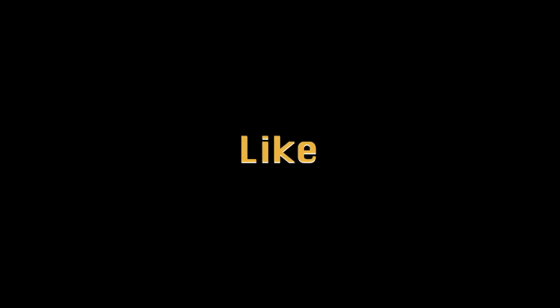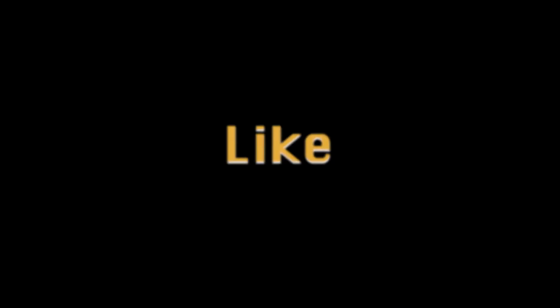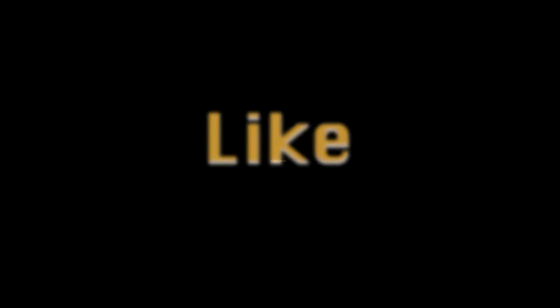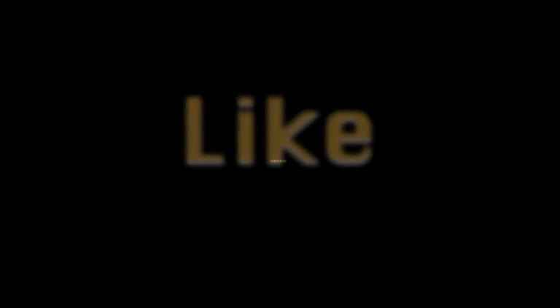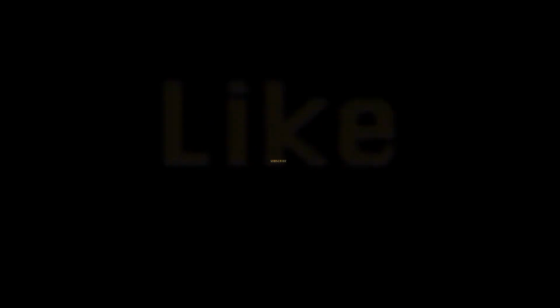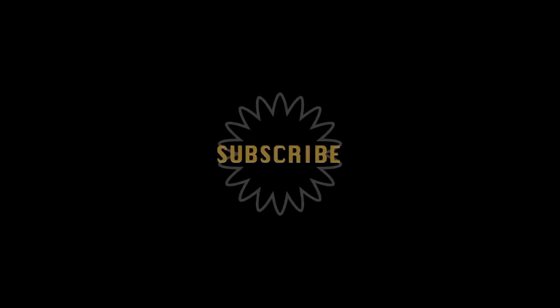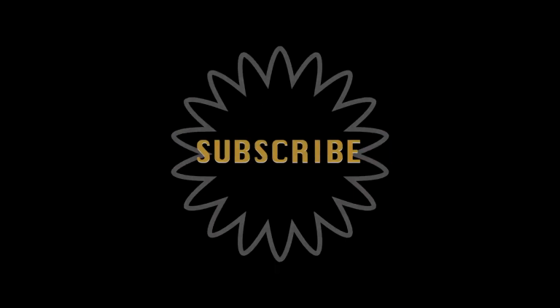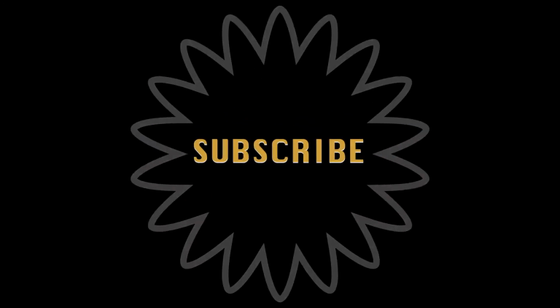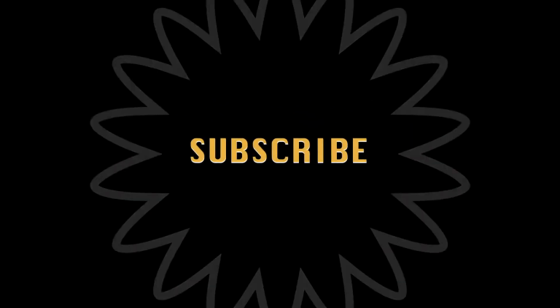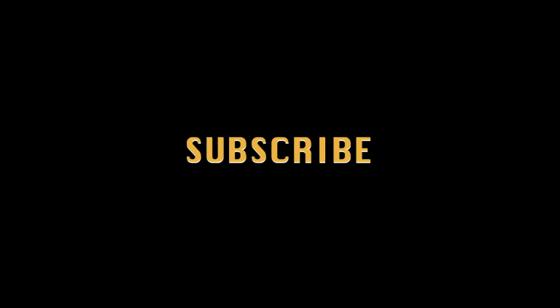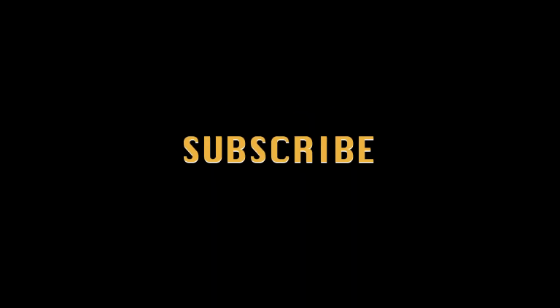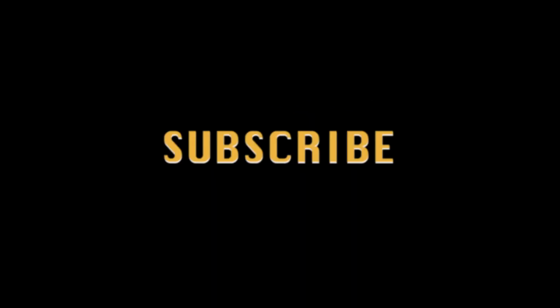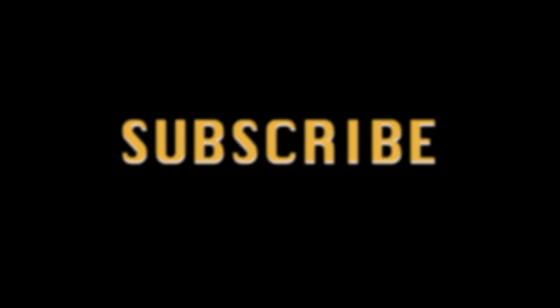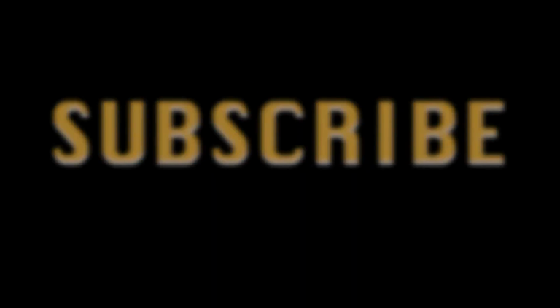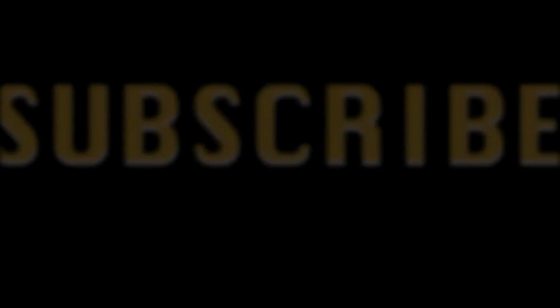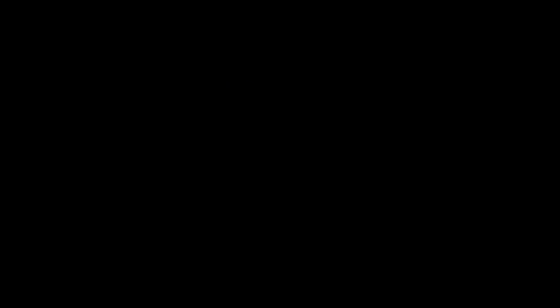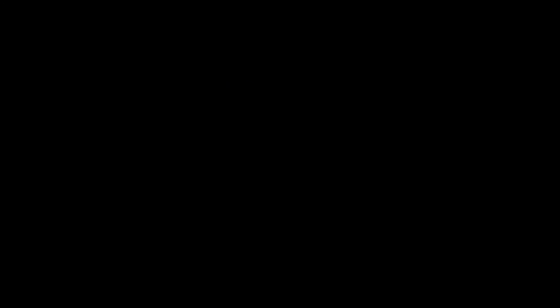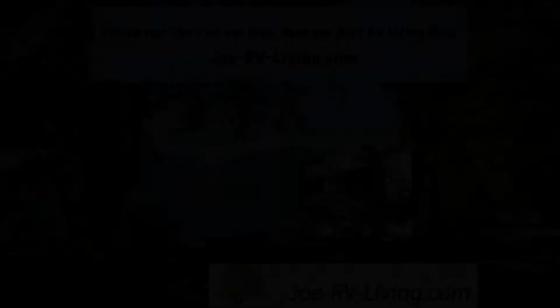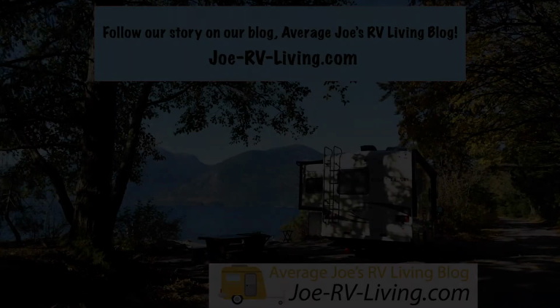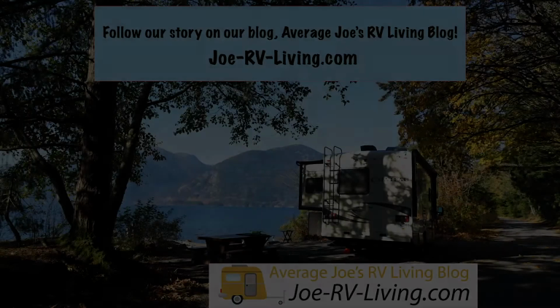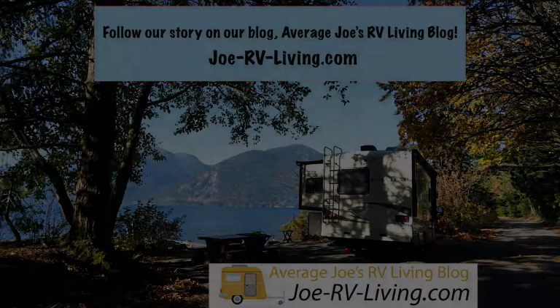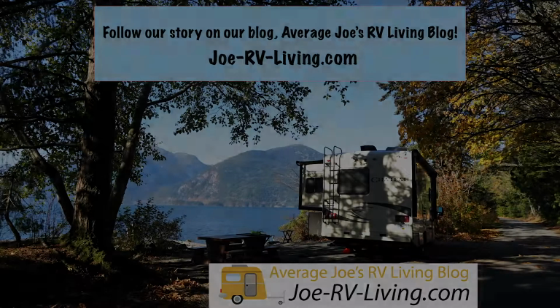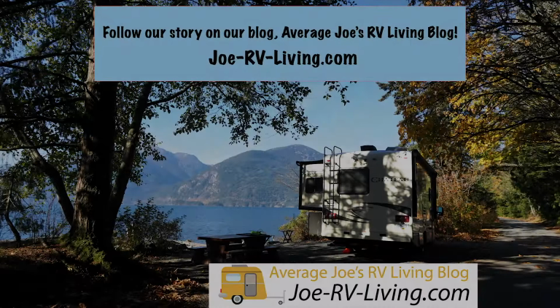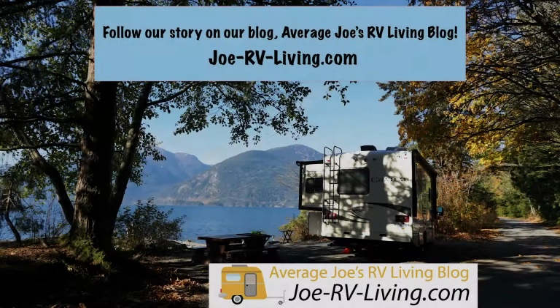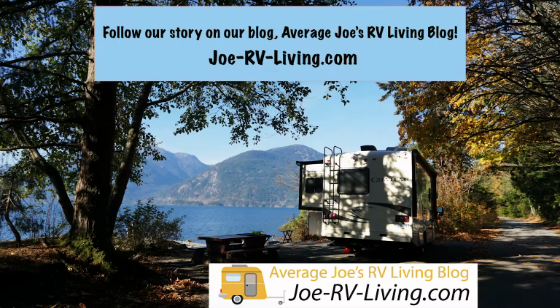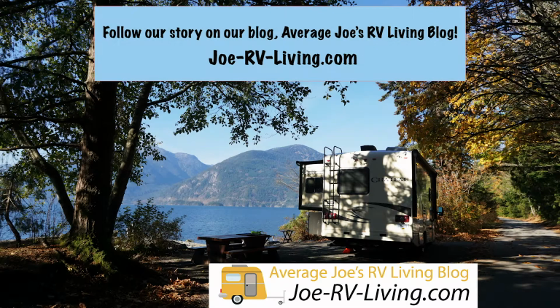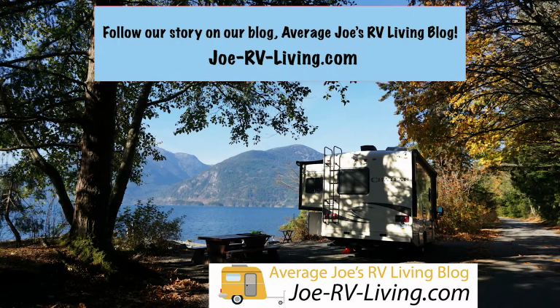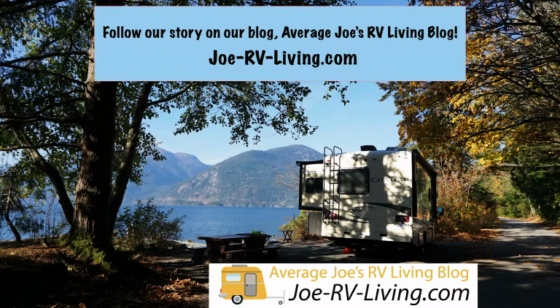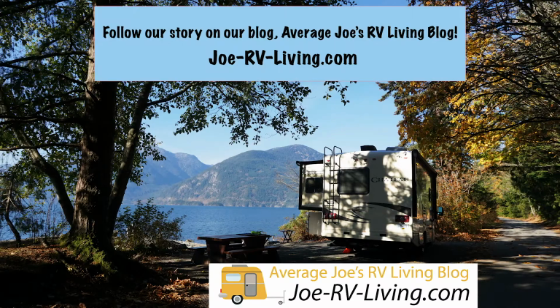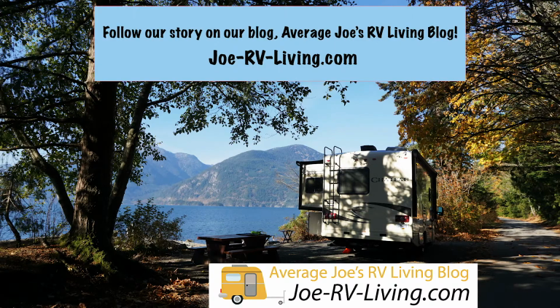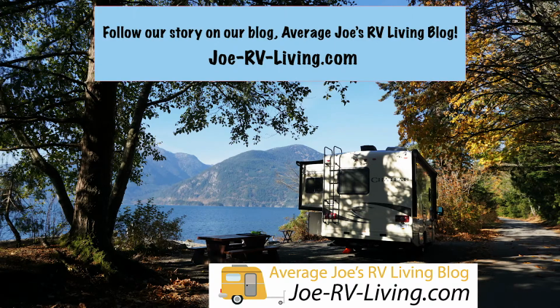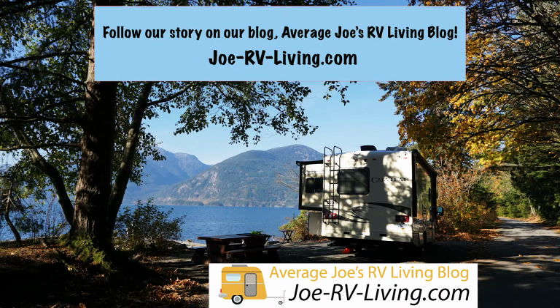Thanks for watching, and please help us grow our channel by liking and subscribing. See you next time.